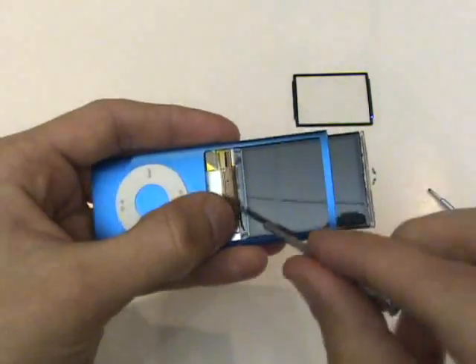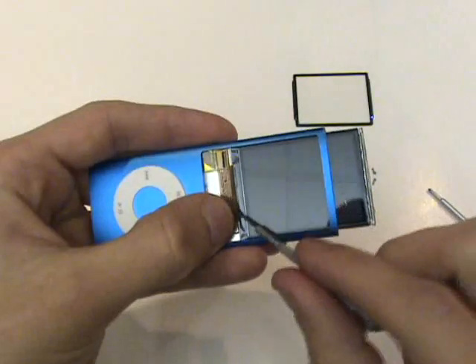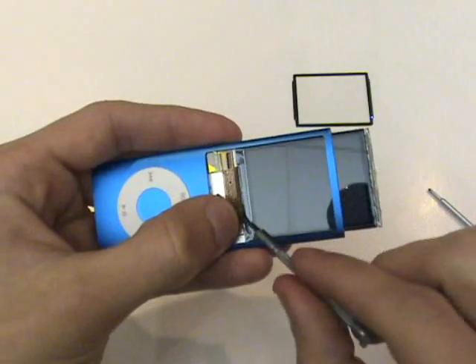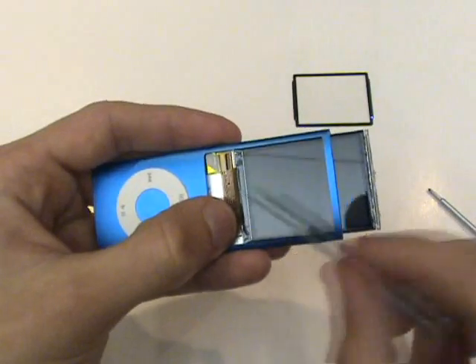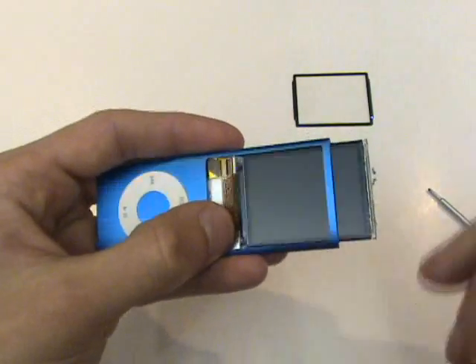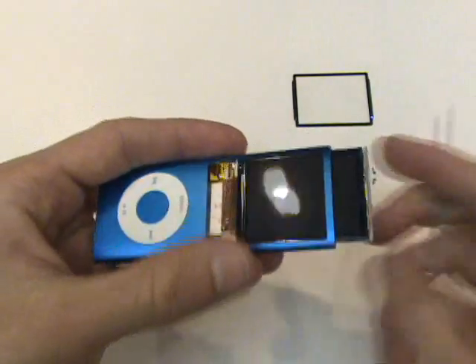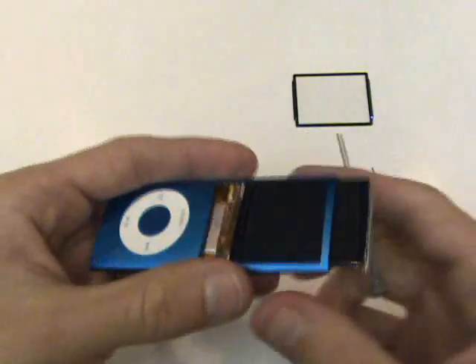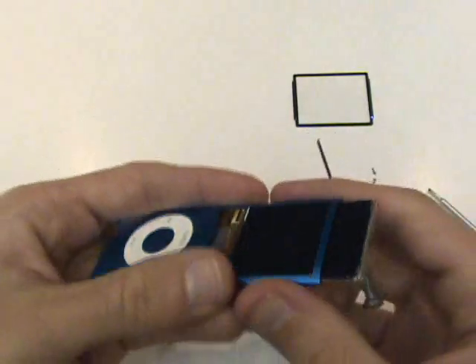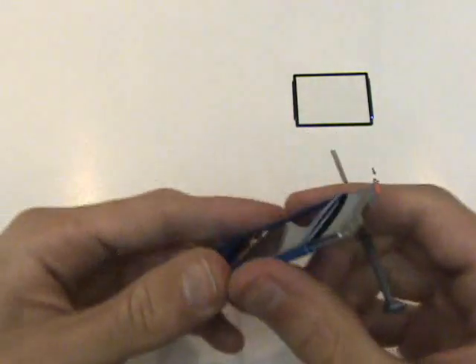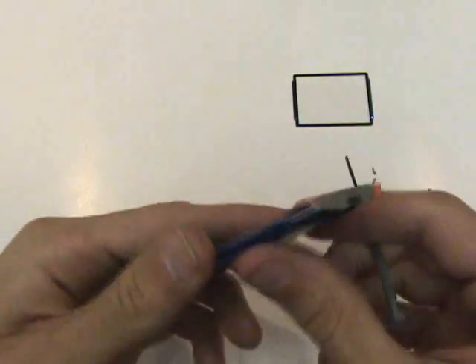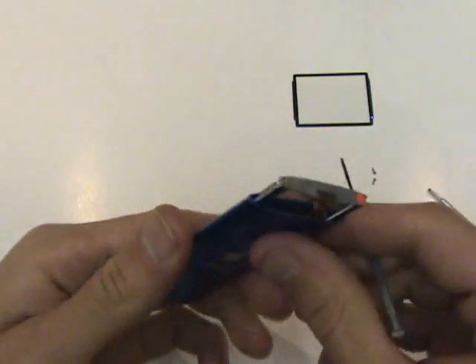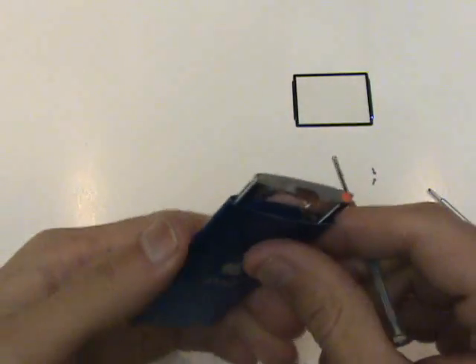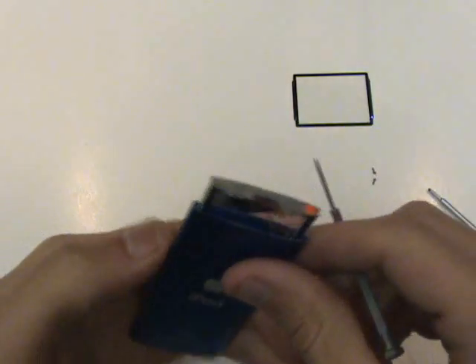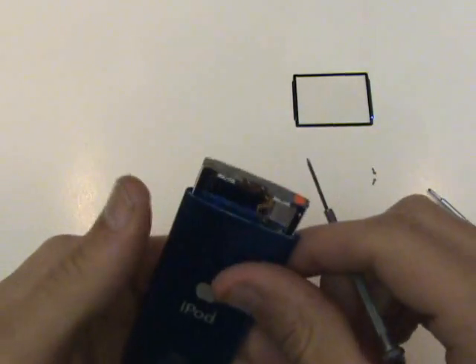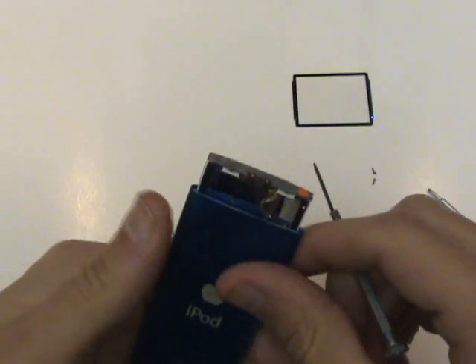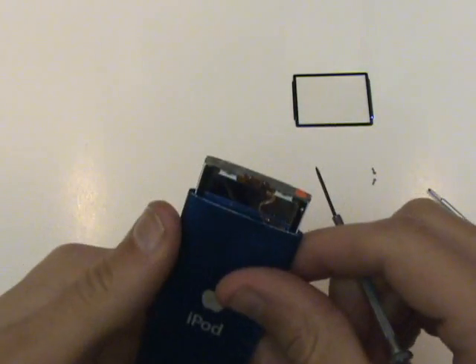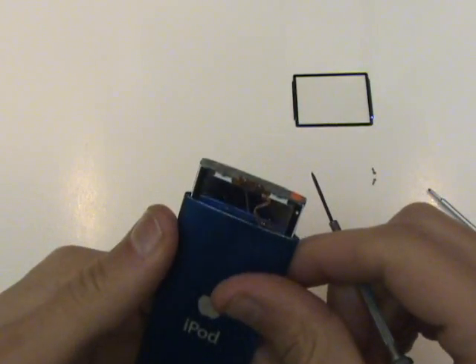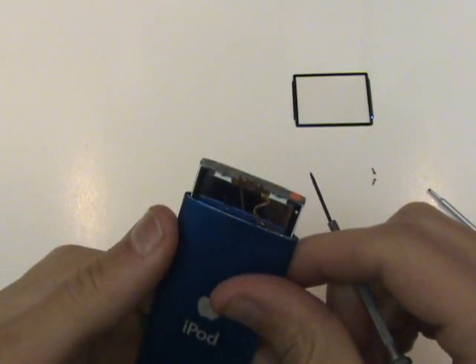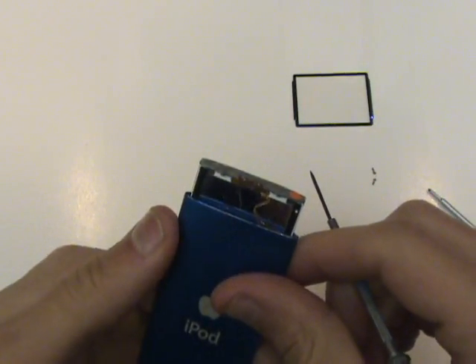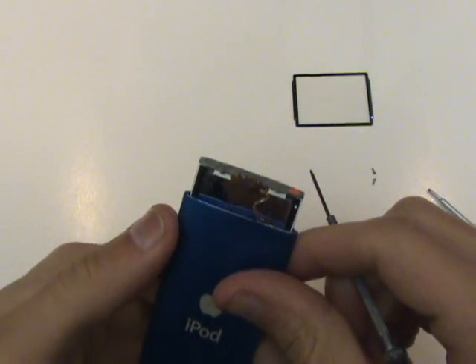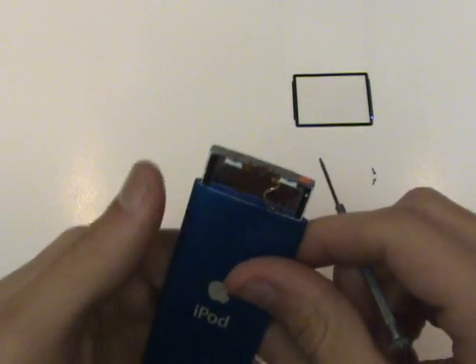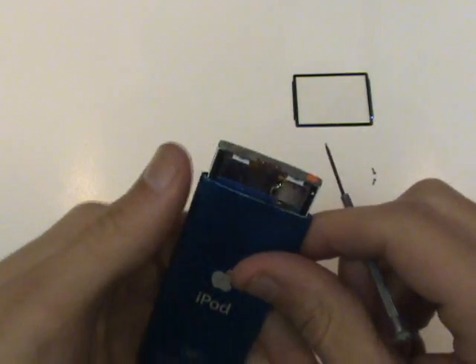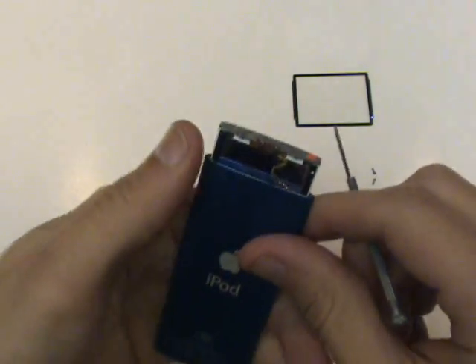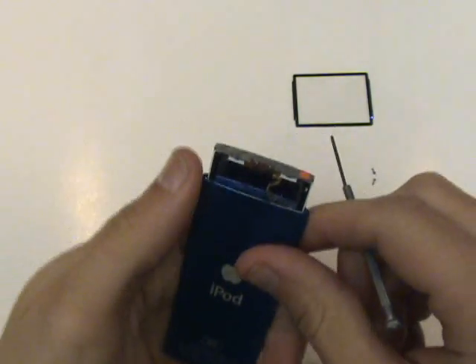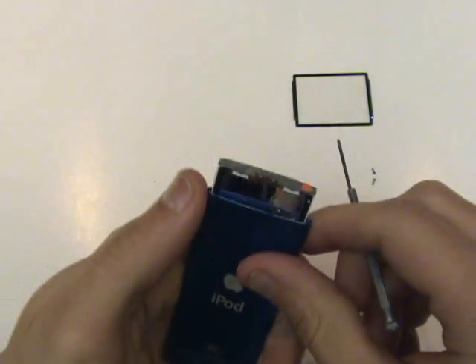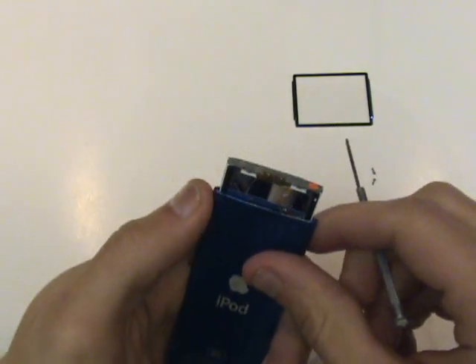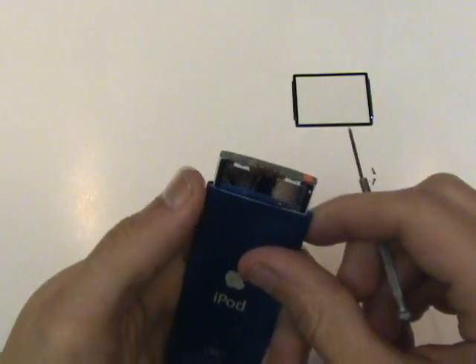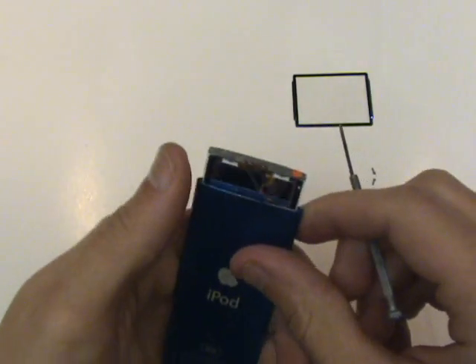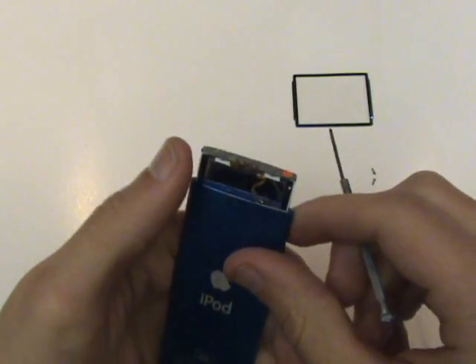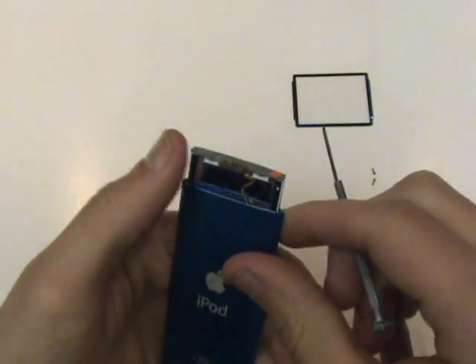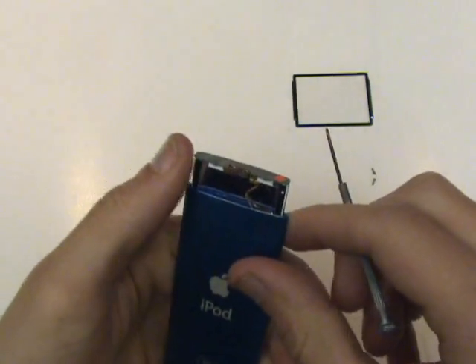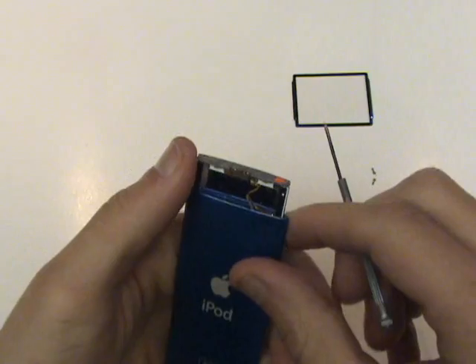Before we're able to remove the screen assembly, we're going to want to free the hold switch from its adhesive.